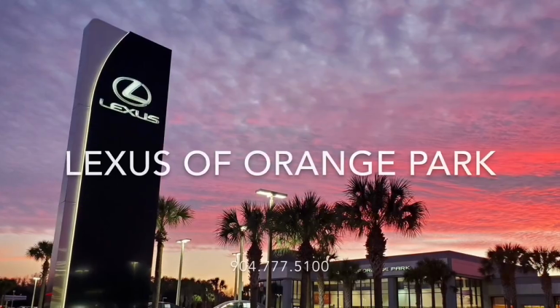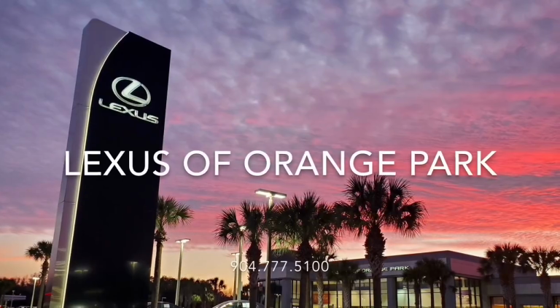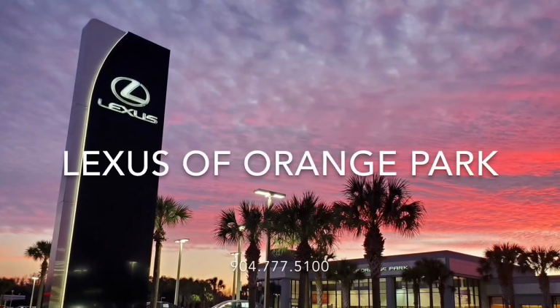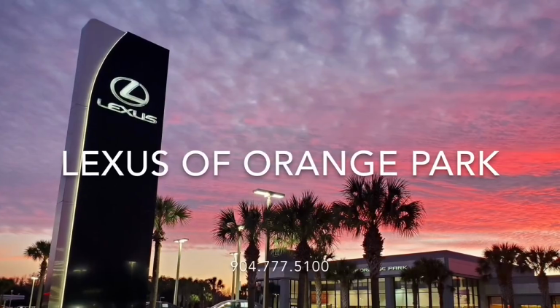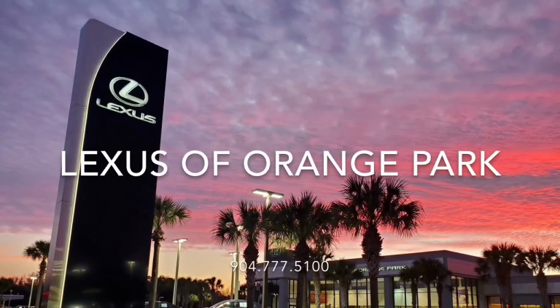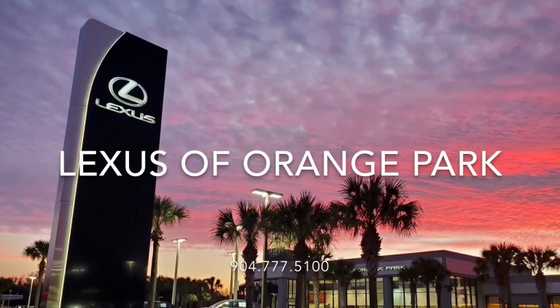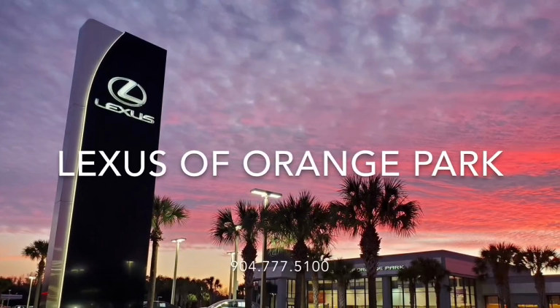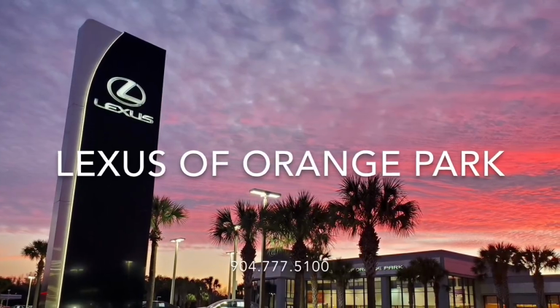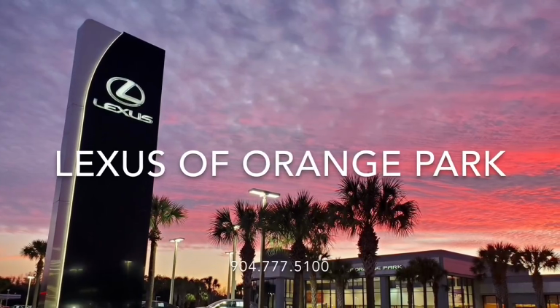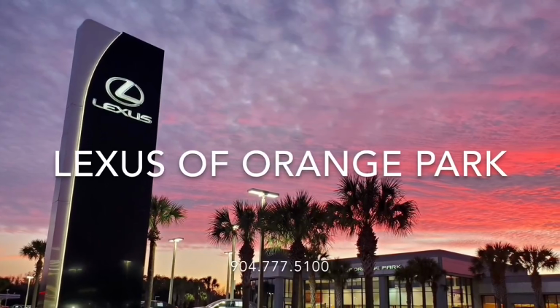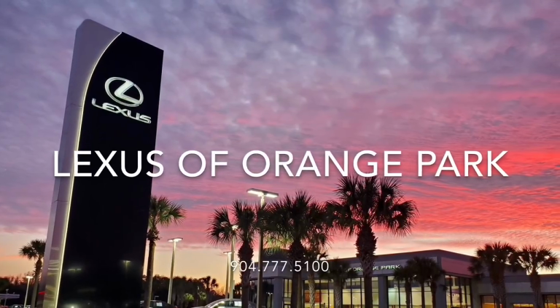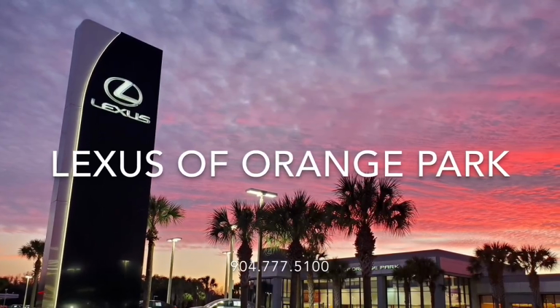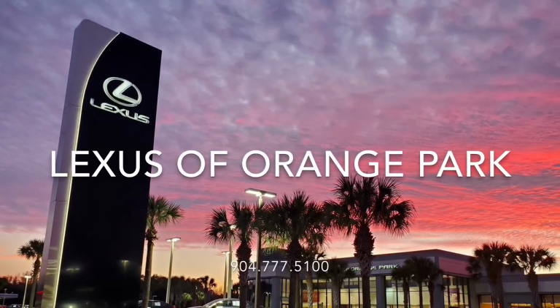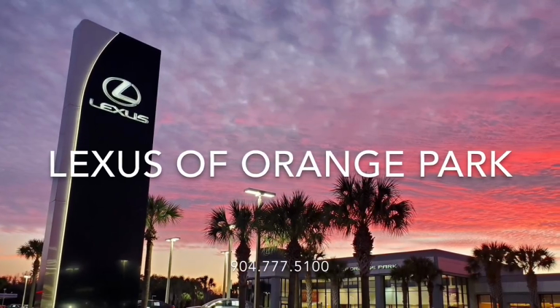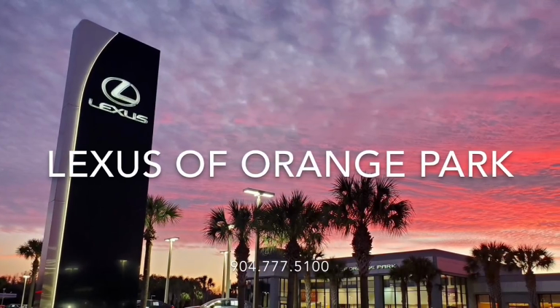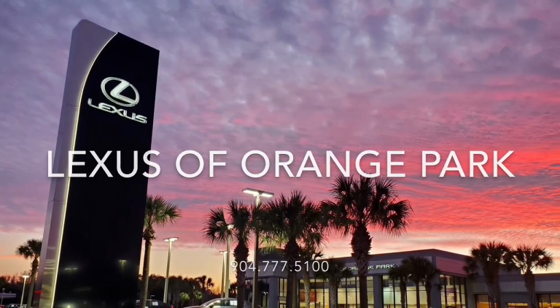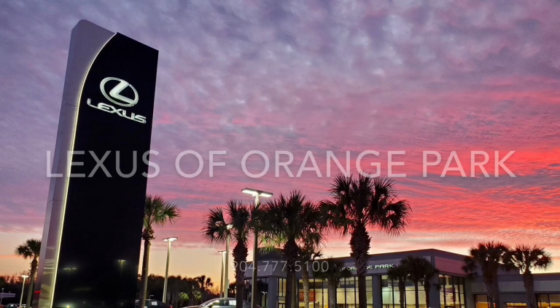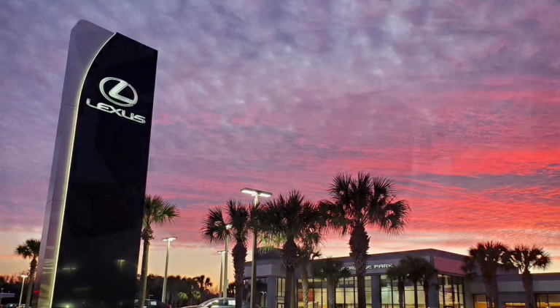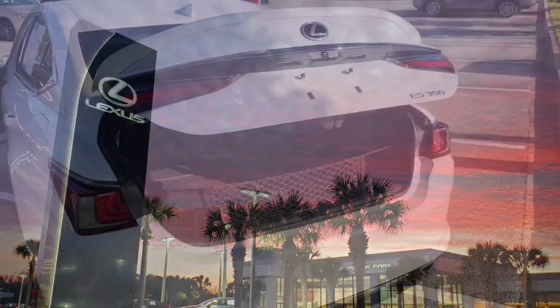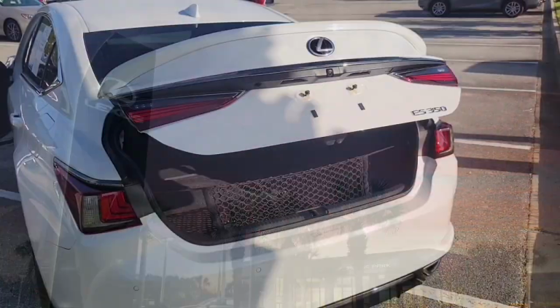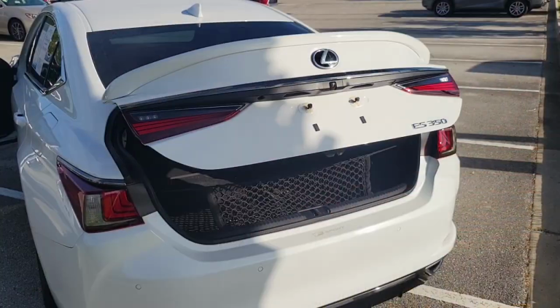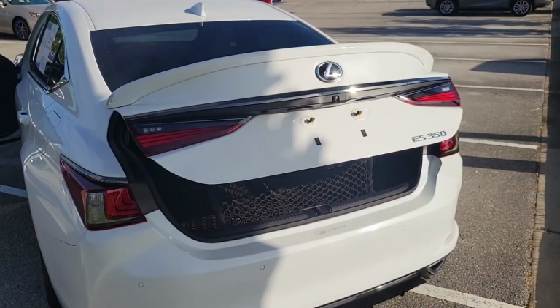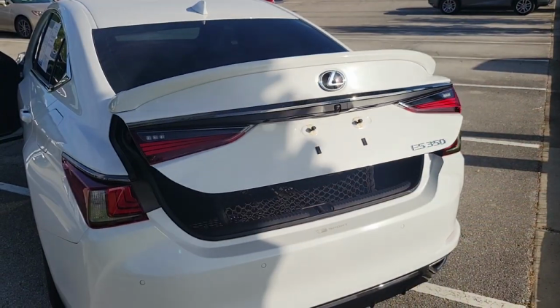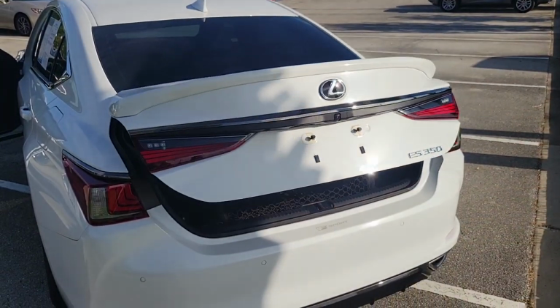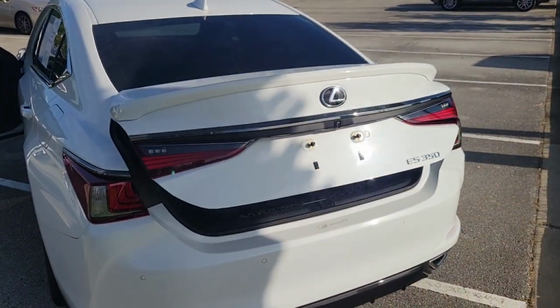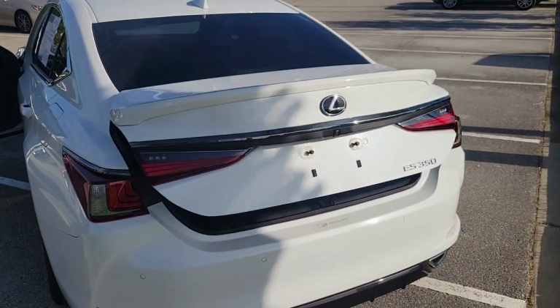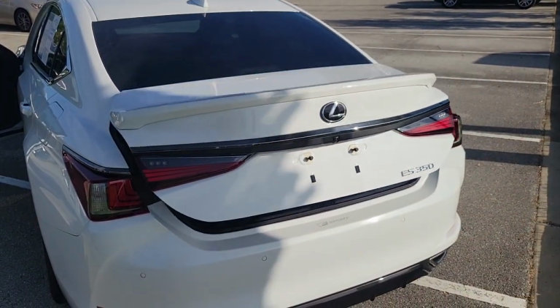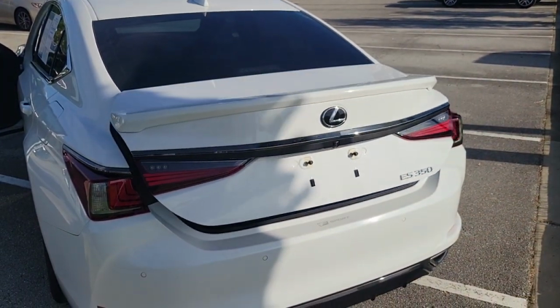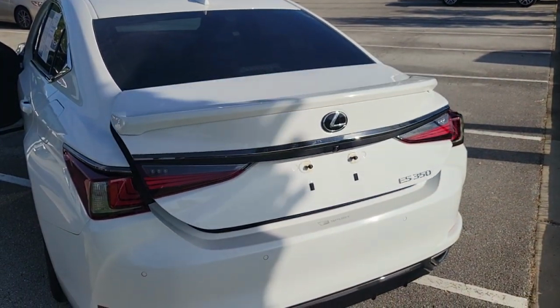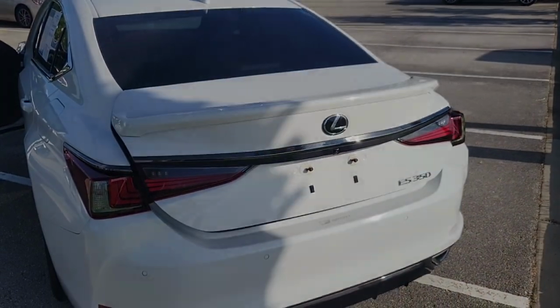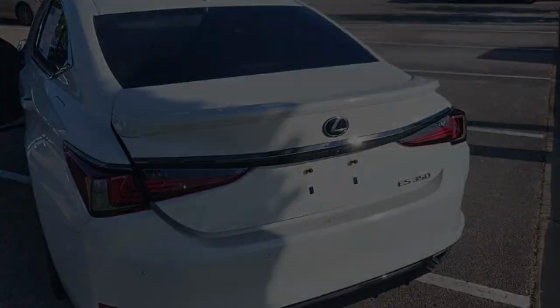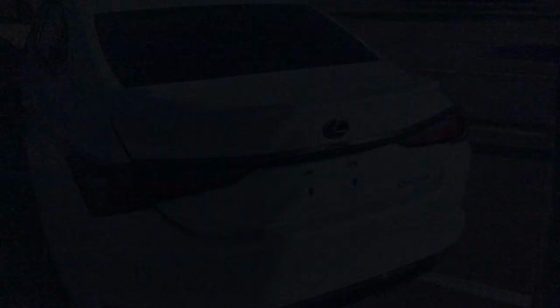Stop by today to test drive this or any of our great Lexus certified vehicles. Until next time, bye-bye.